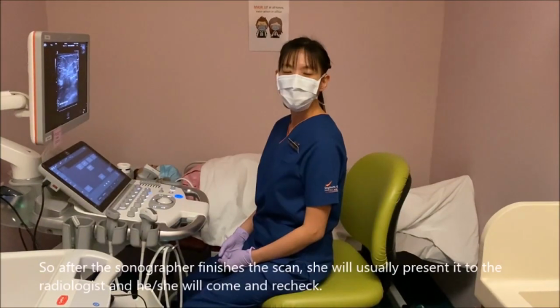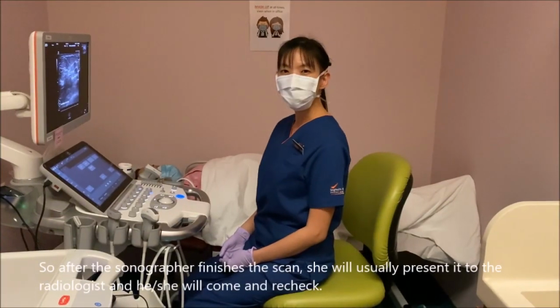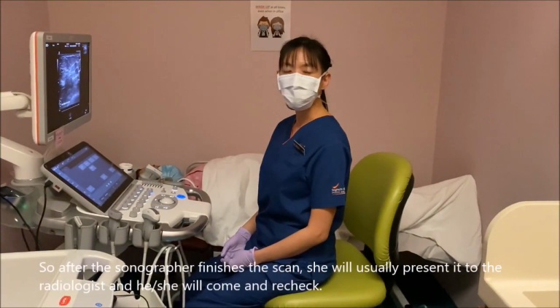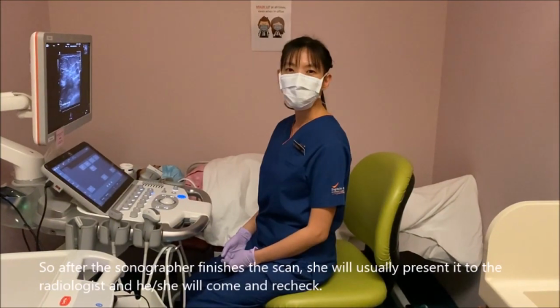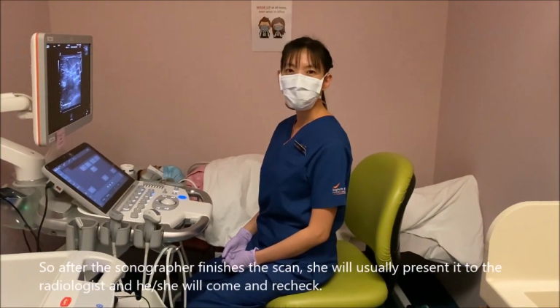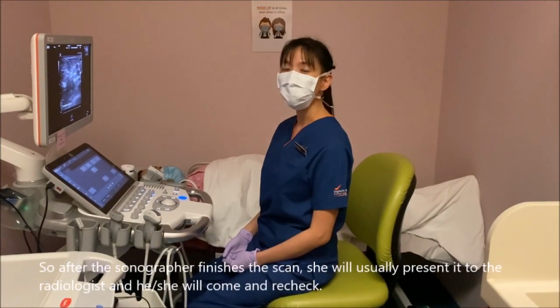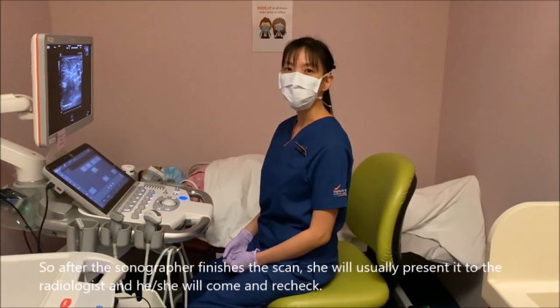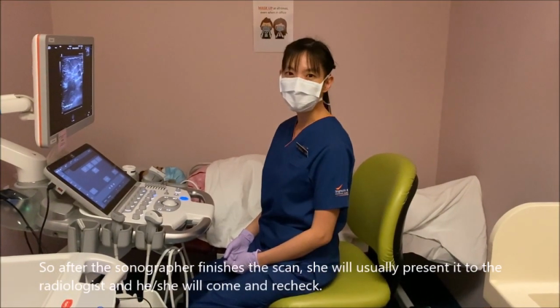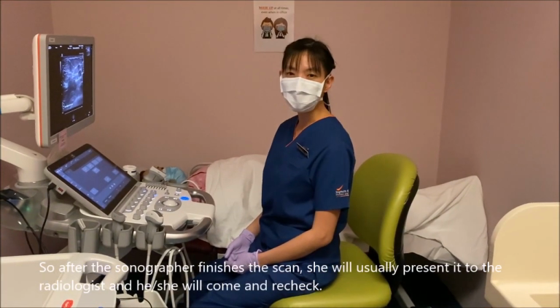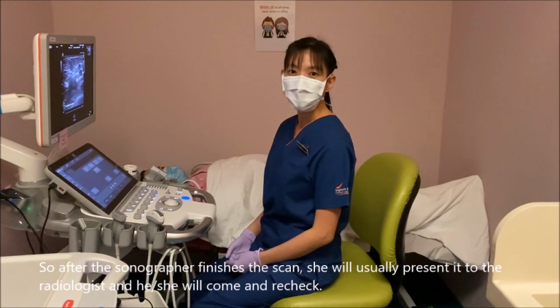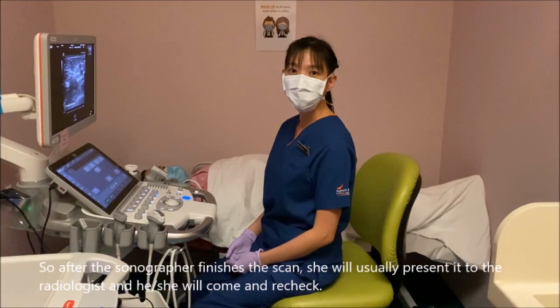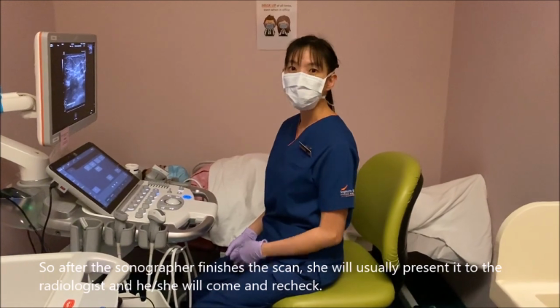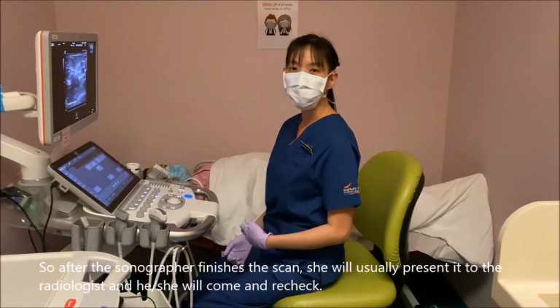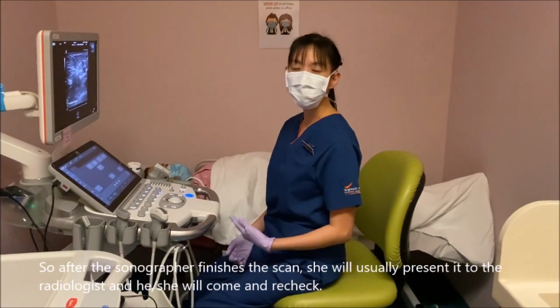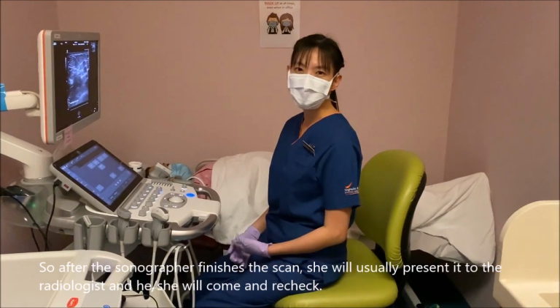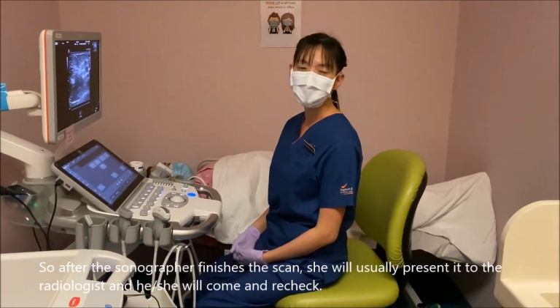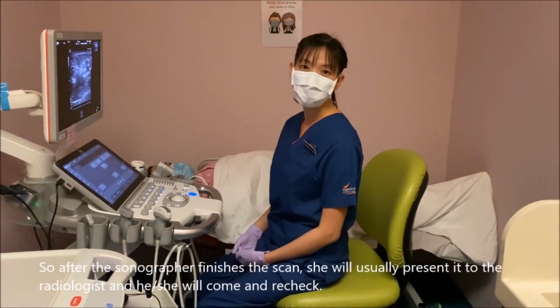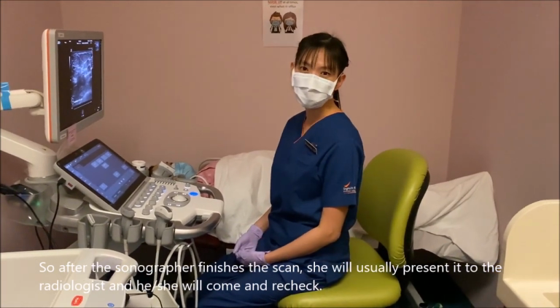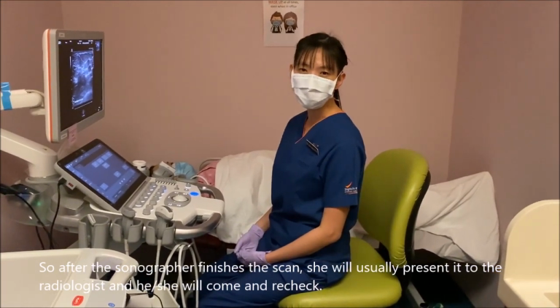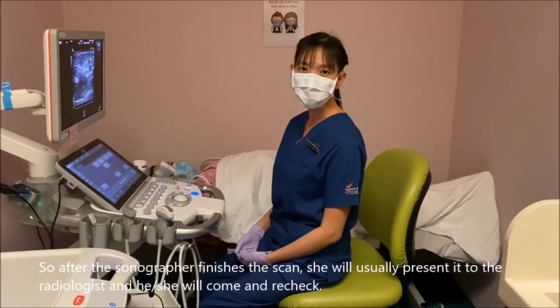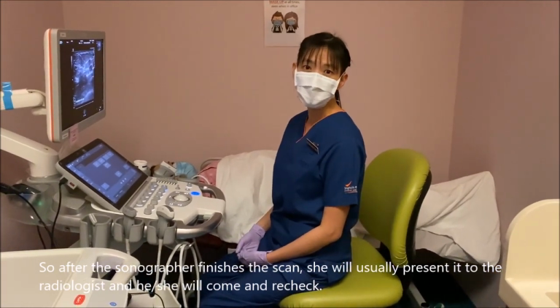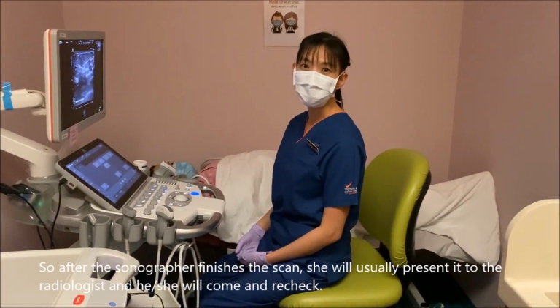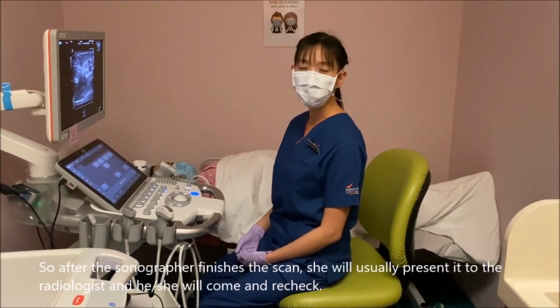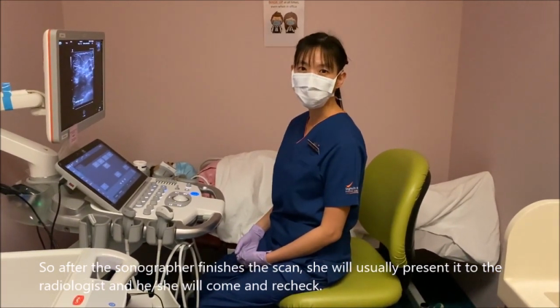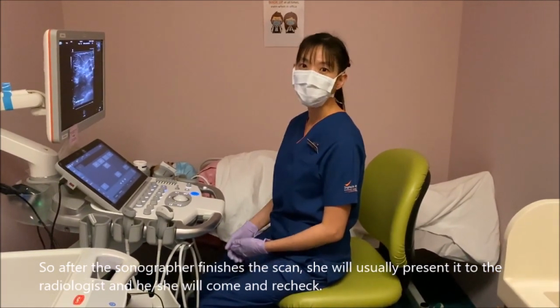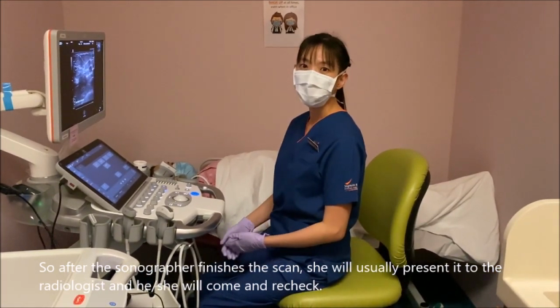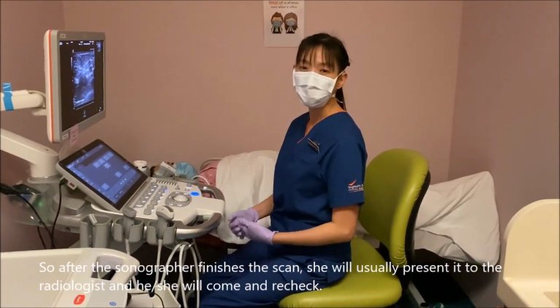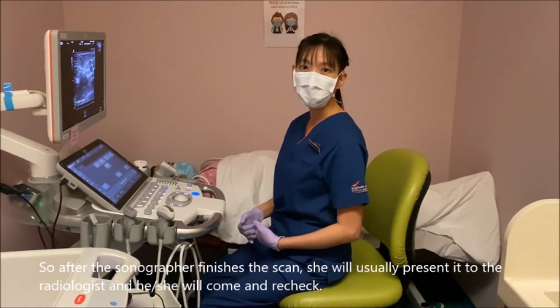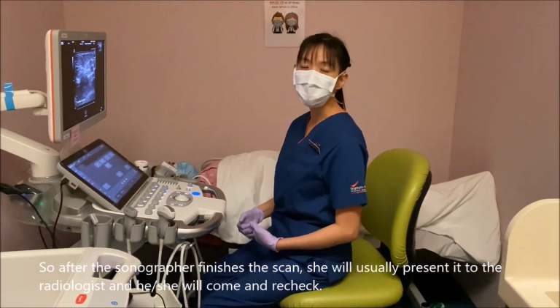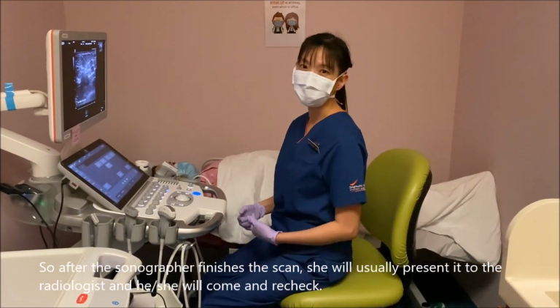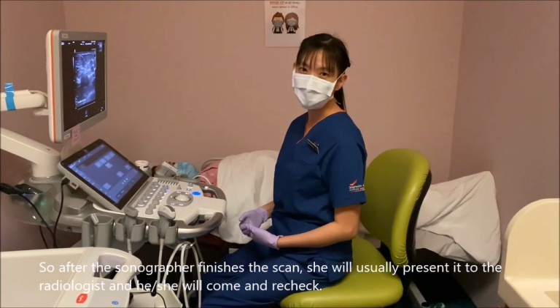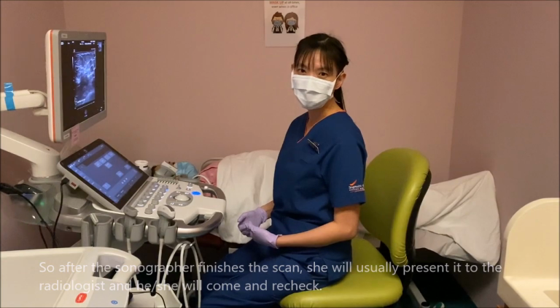After the sonographer finishes the scan, she will usually present it to the radiologist, who will then come and check it.